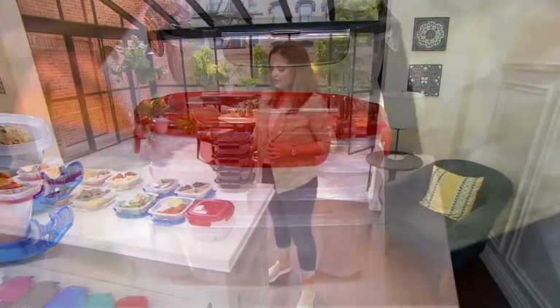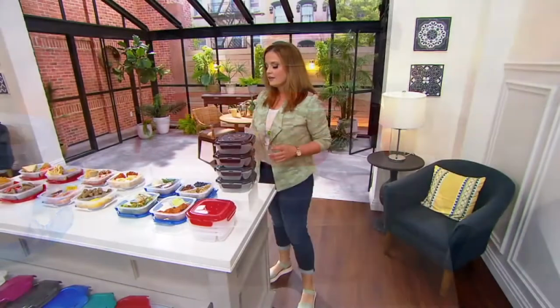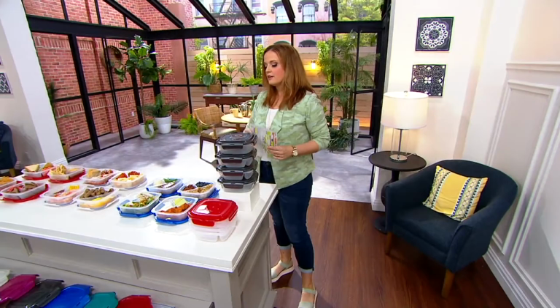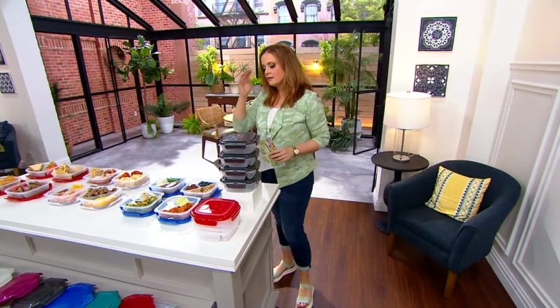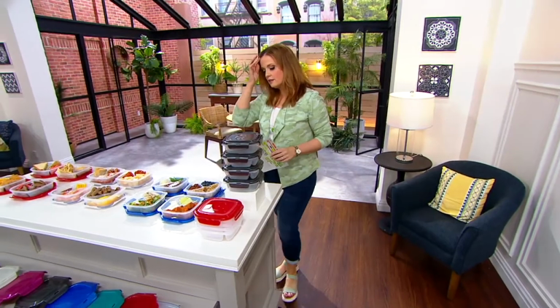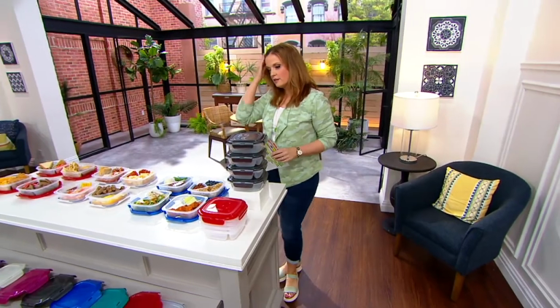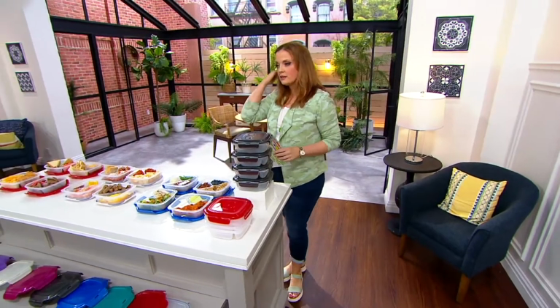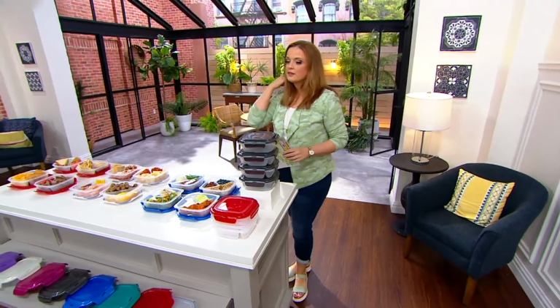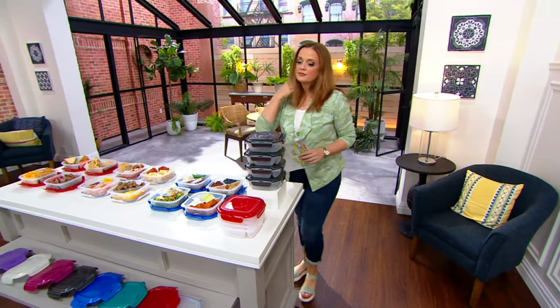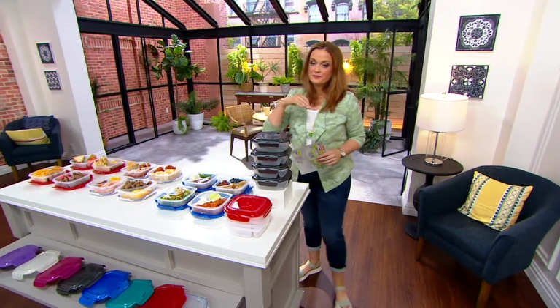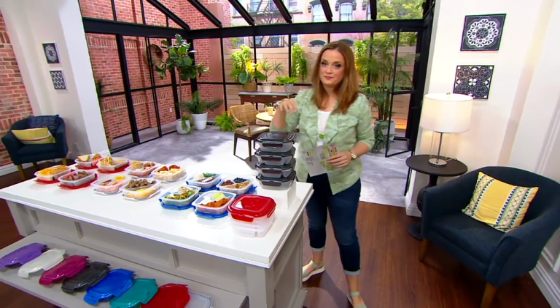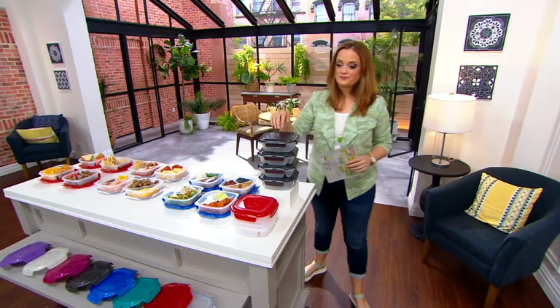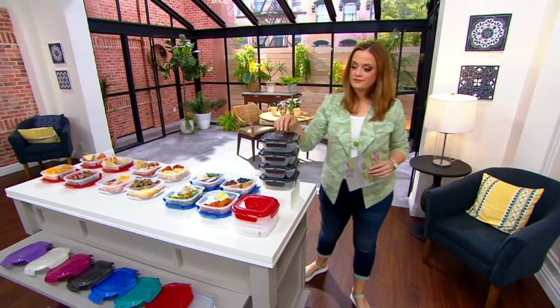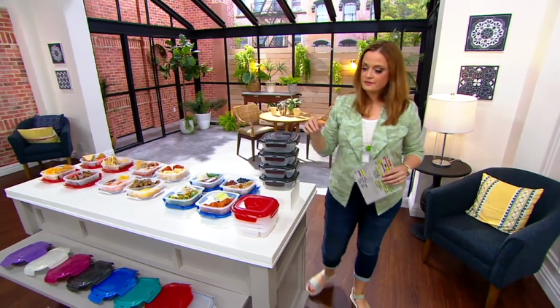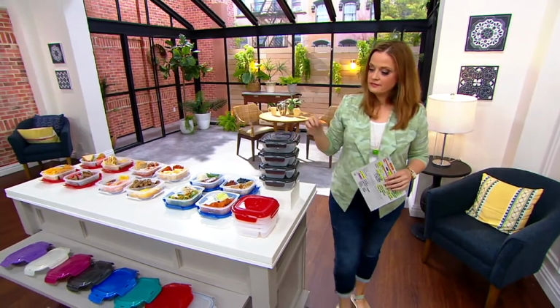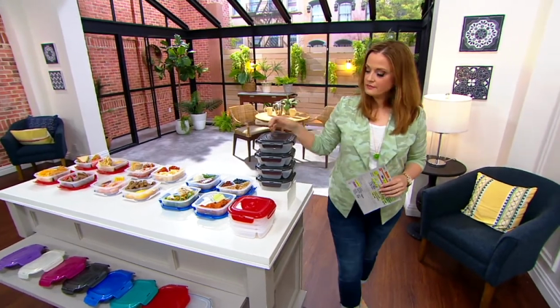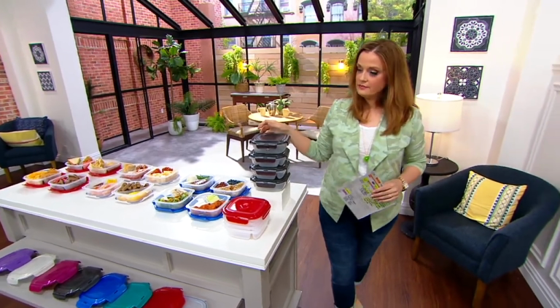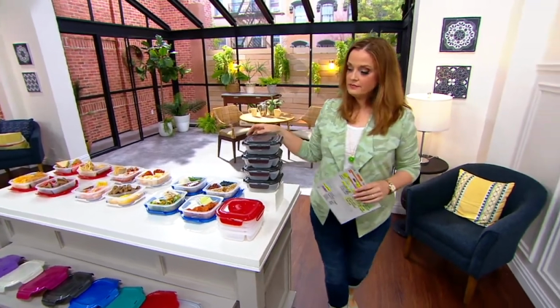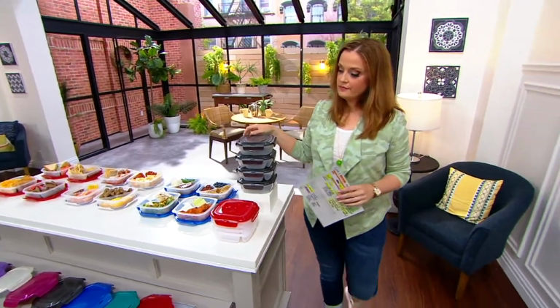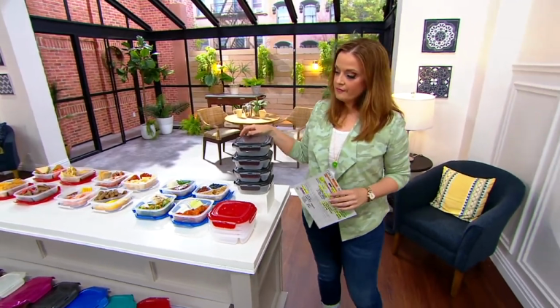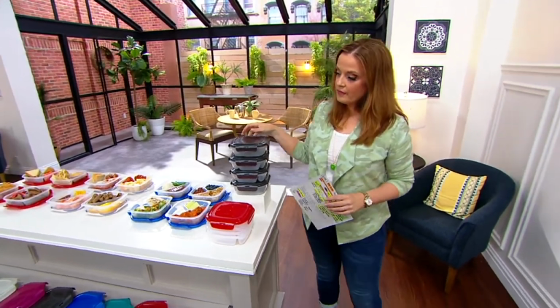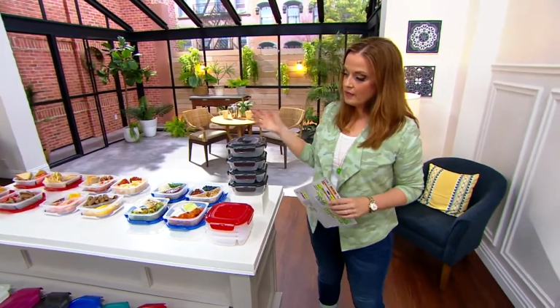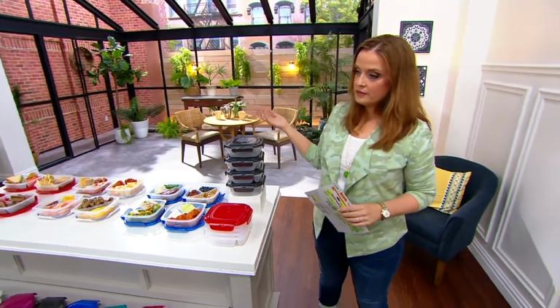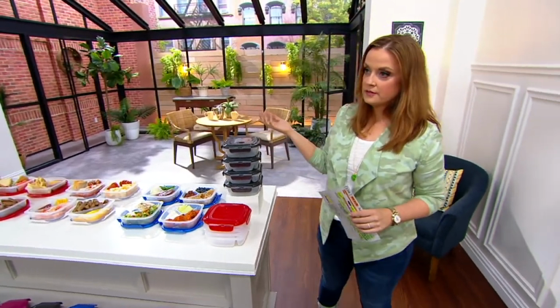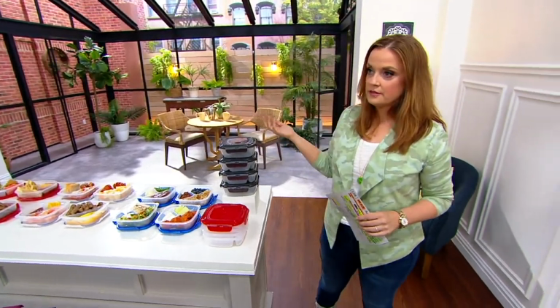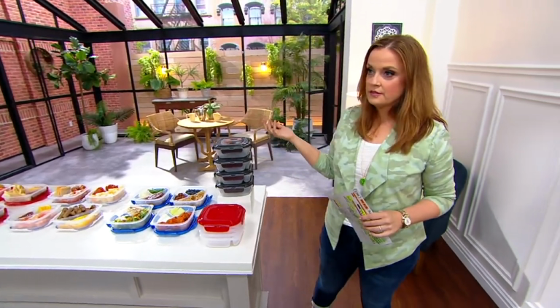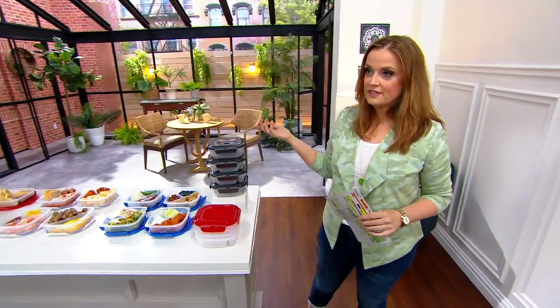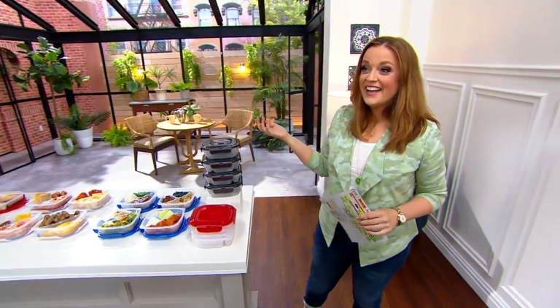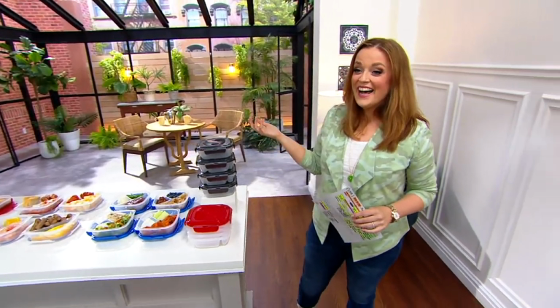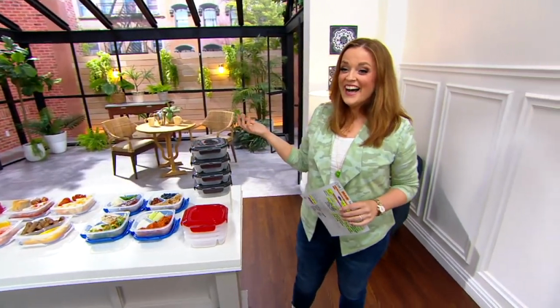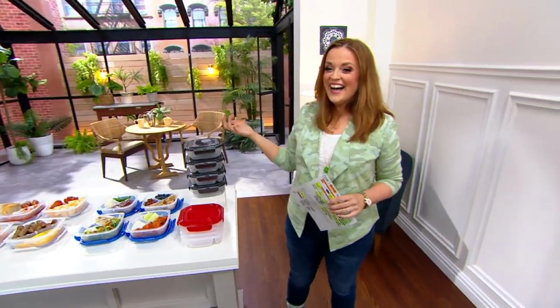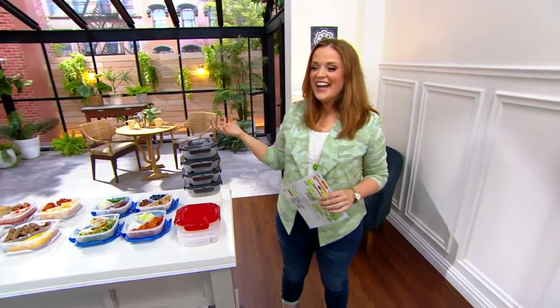You can still put a whole sandwich in here — you just have to stack the halves on top of each other.